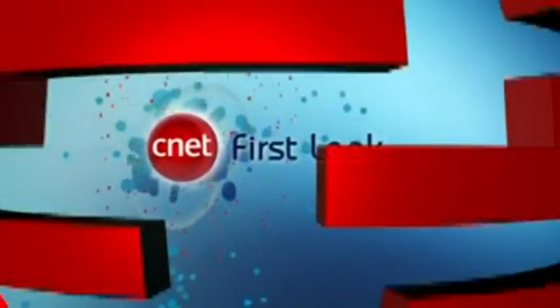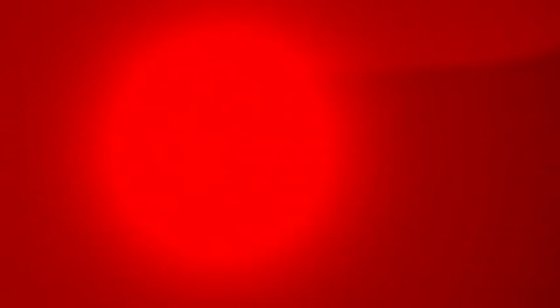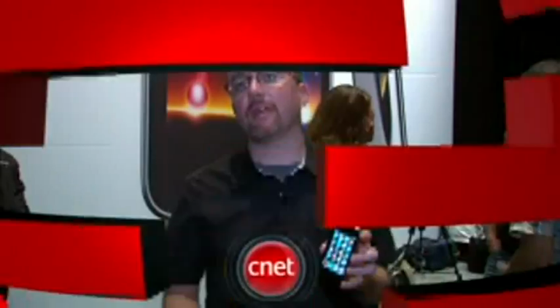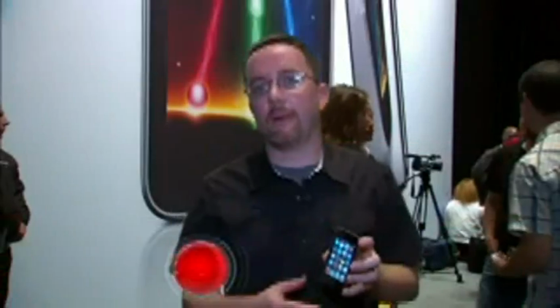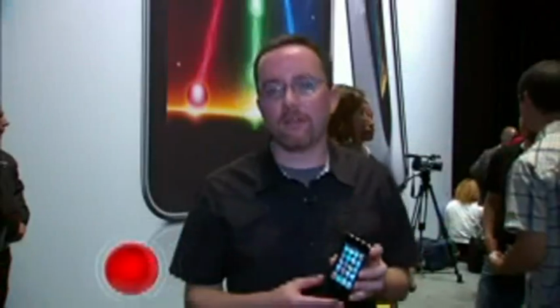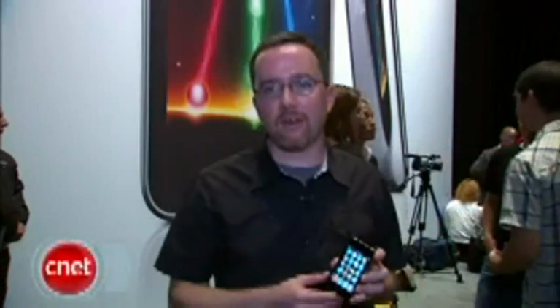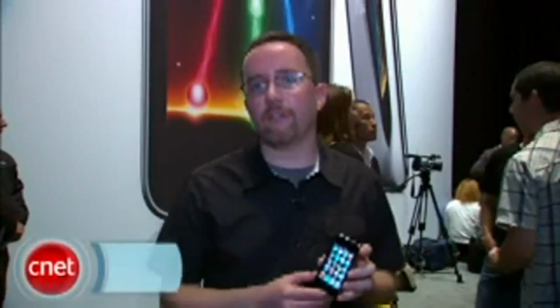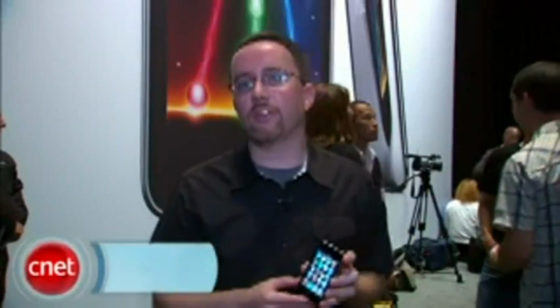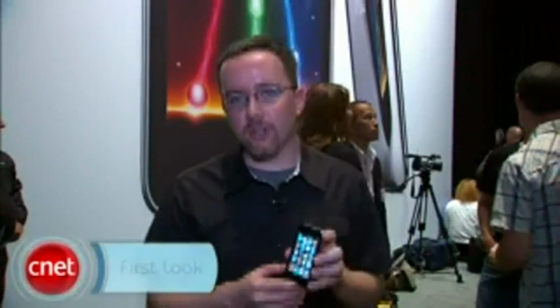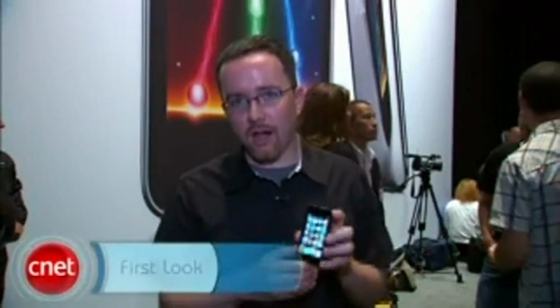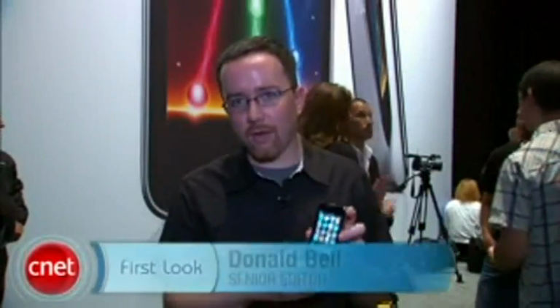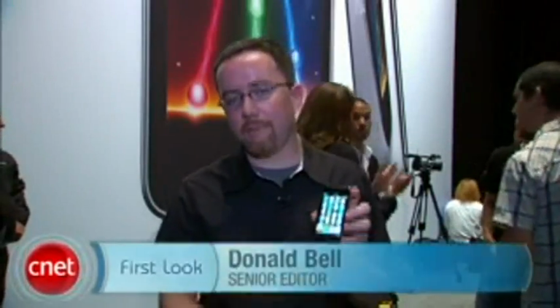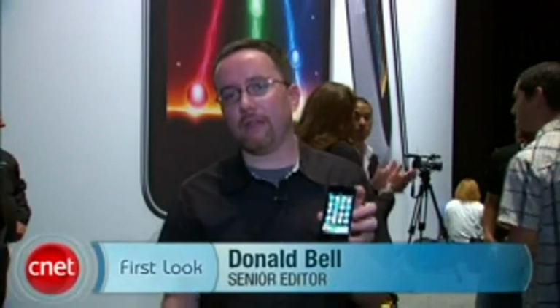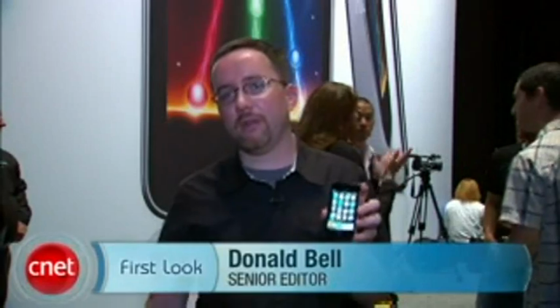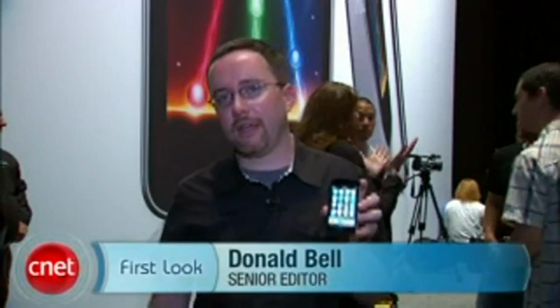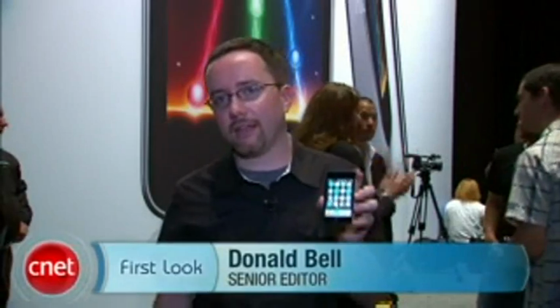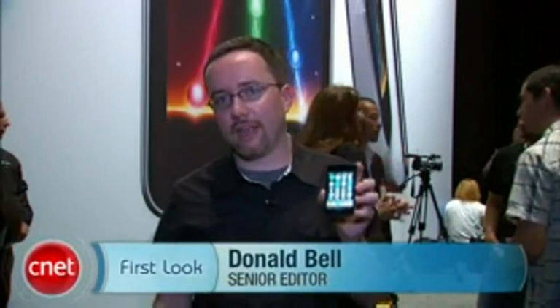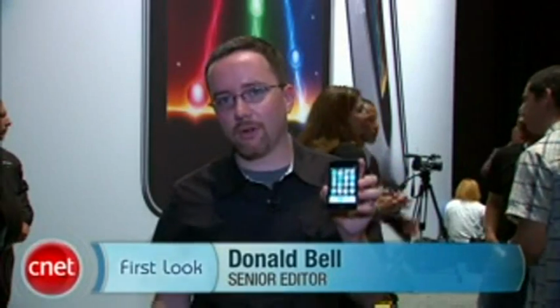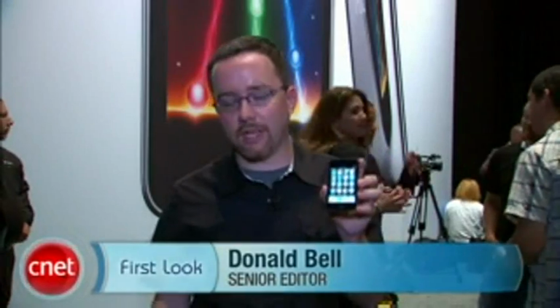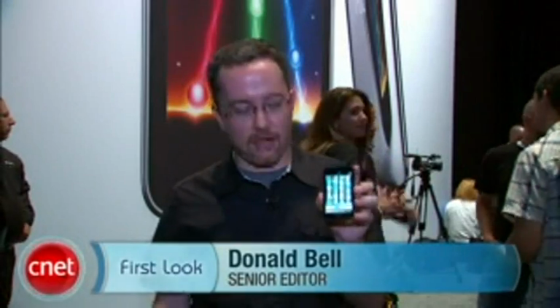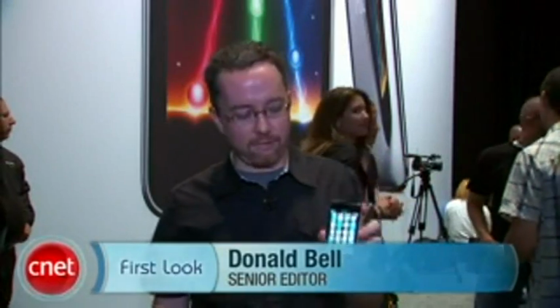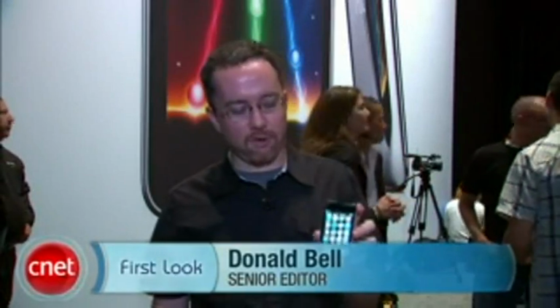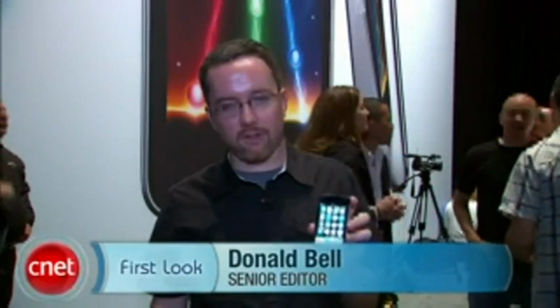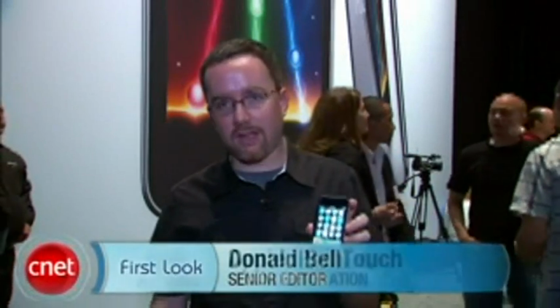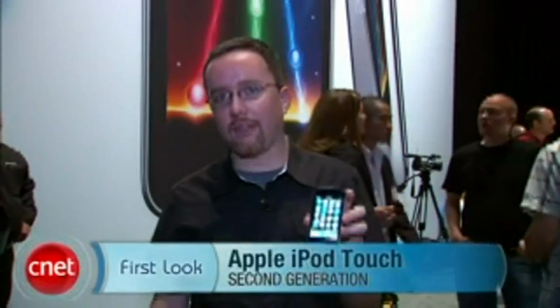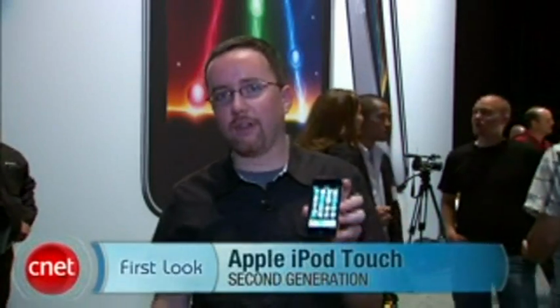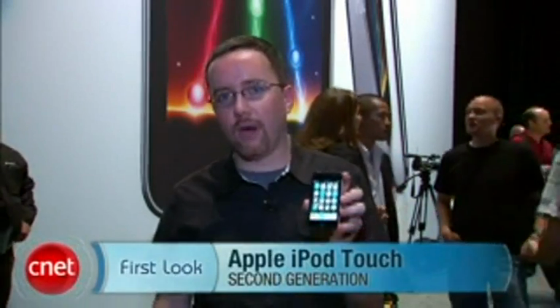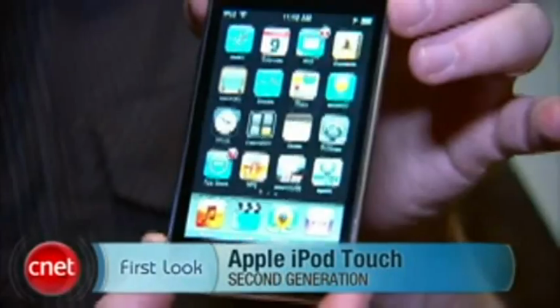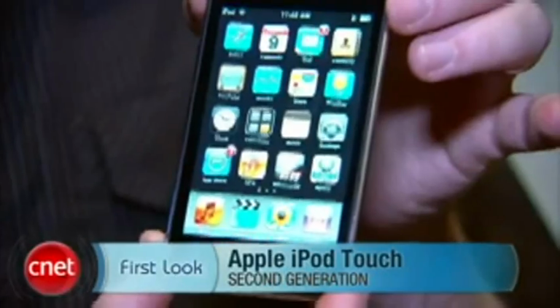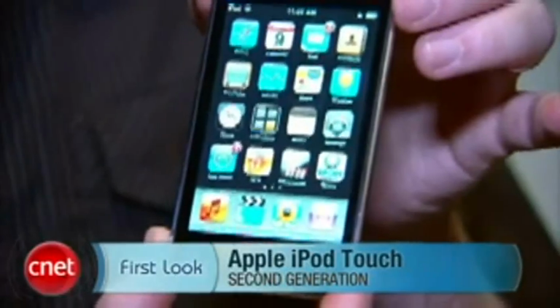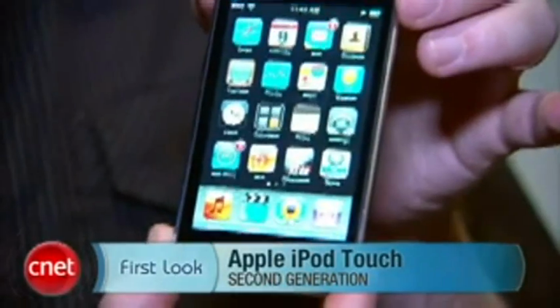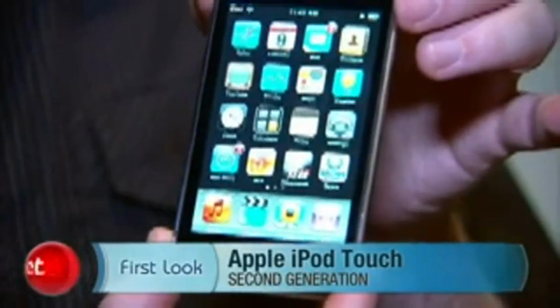Hey, I'm Donald Bell, Senior Editor for Digital Audio and MP3, and today we're taking a first look at the new iPod Touch.